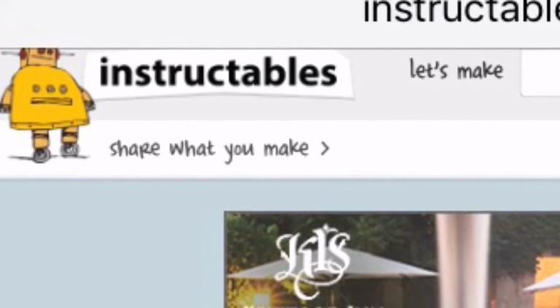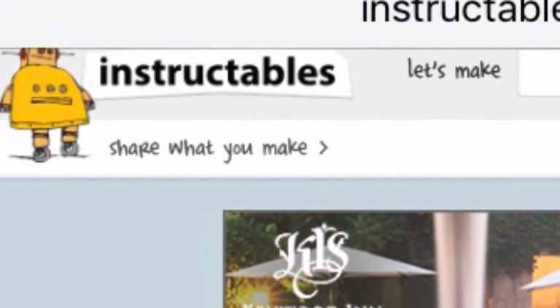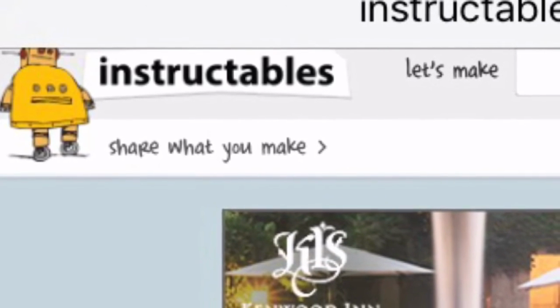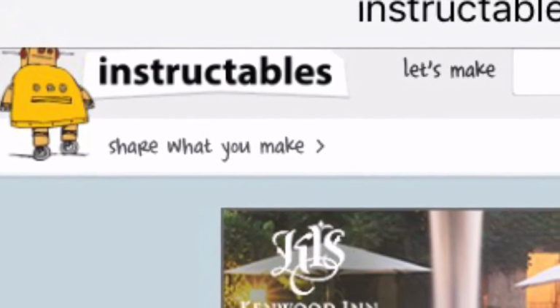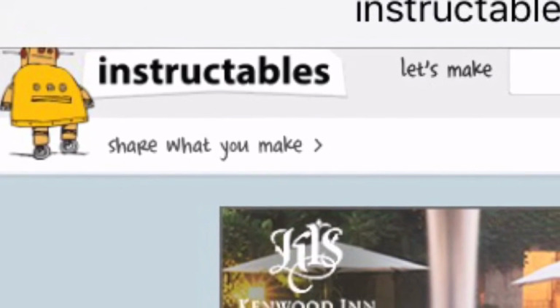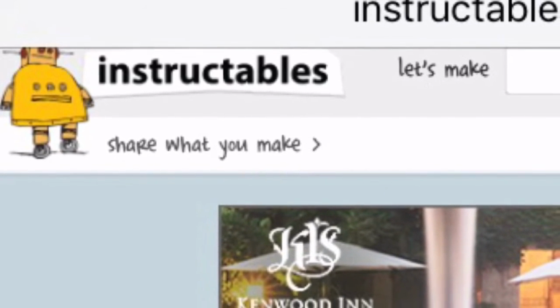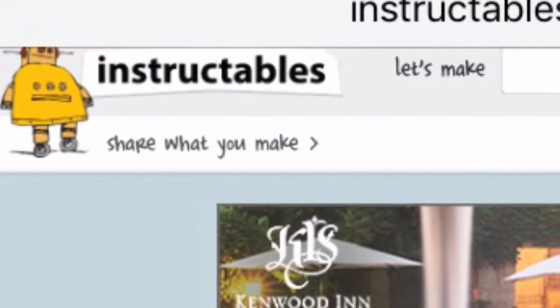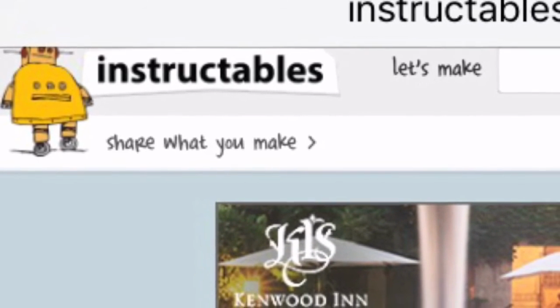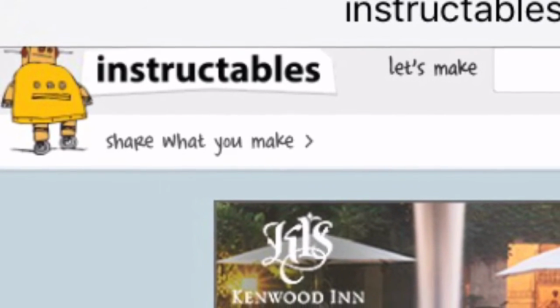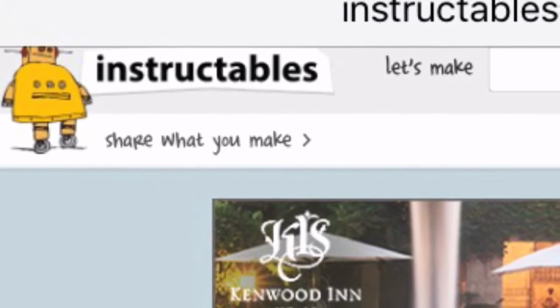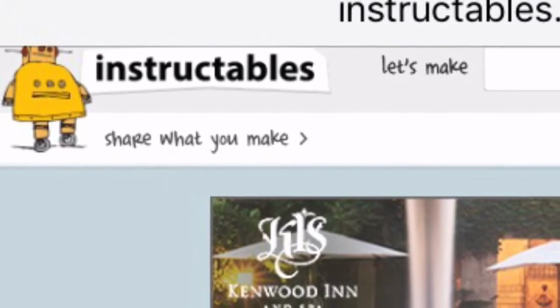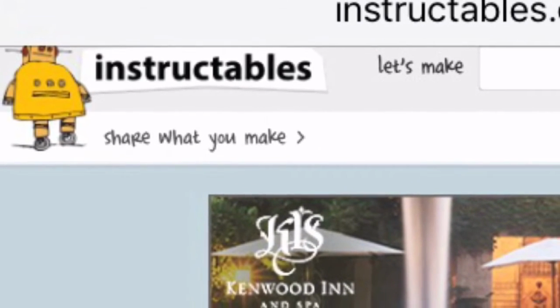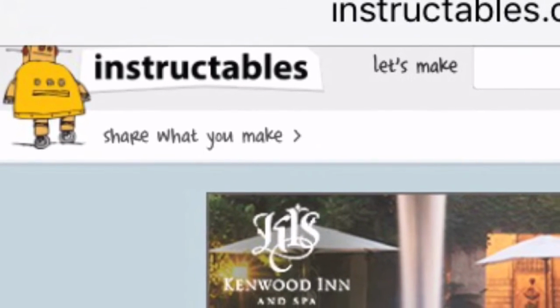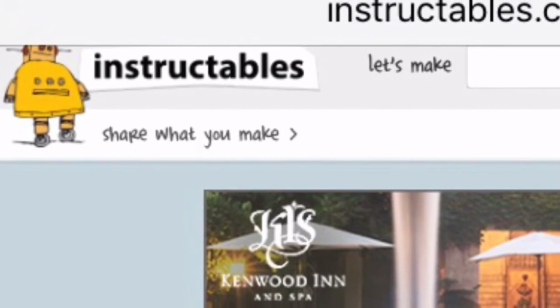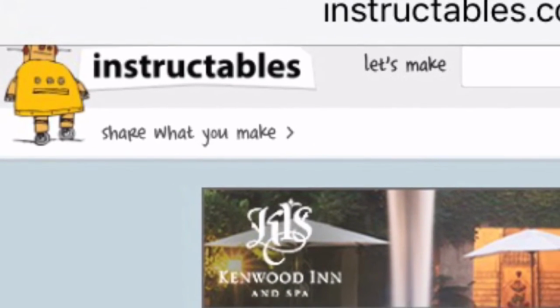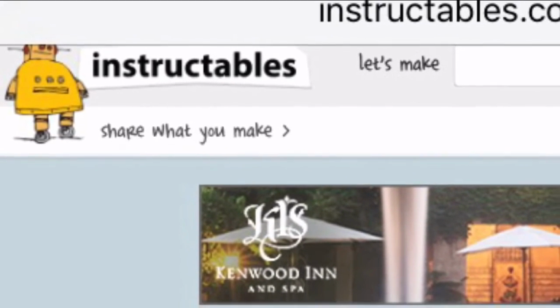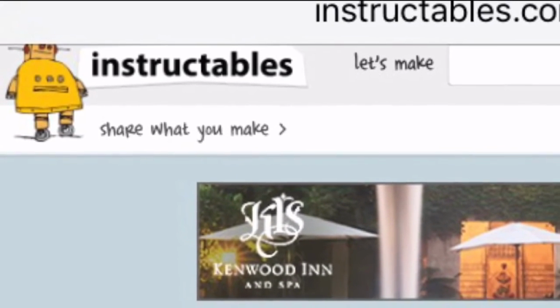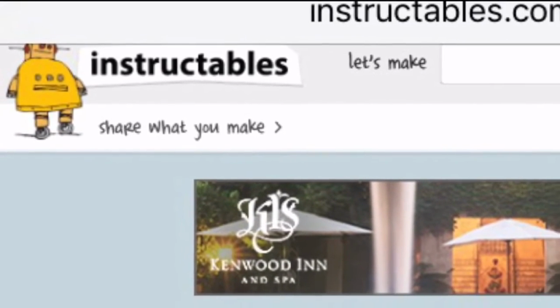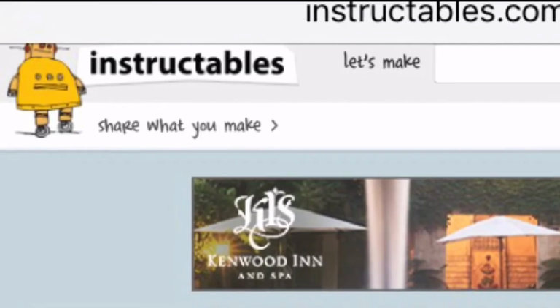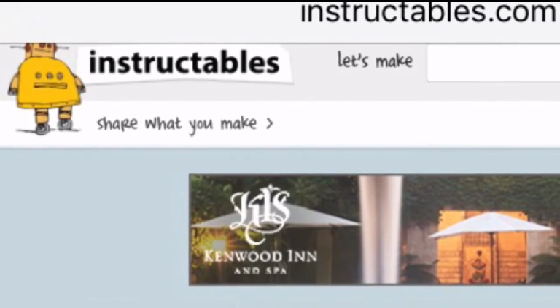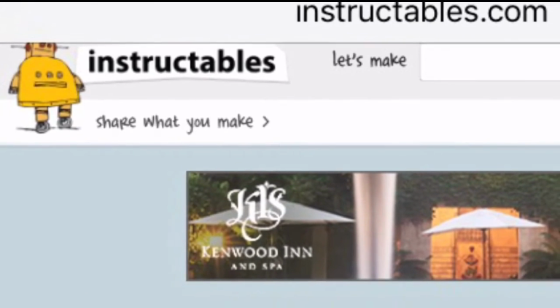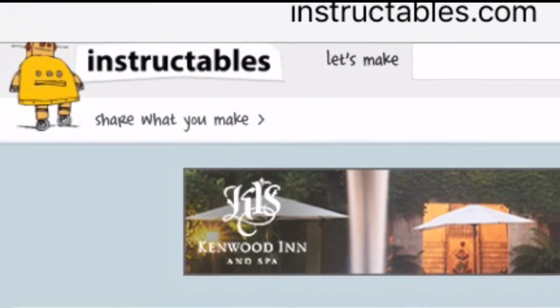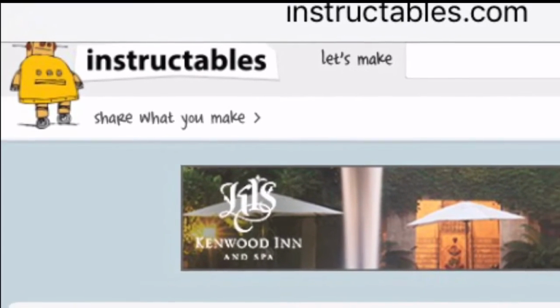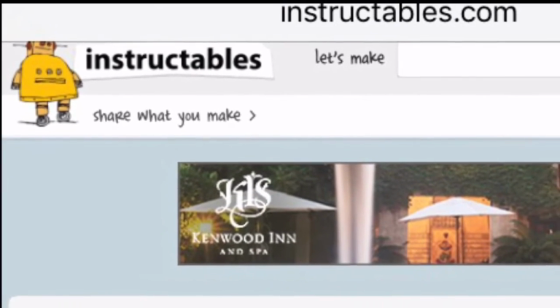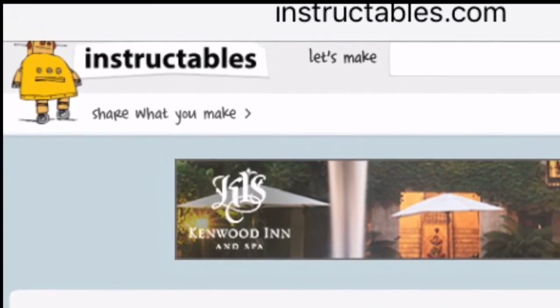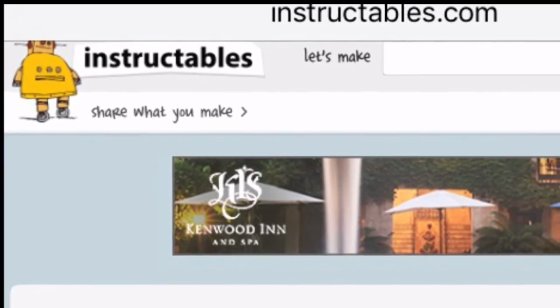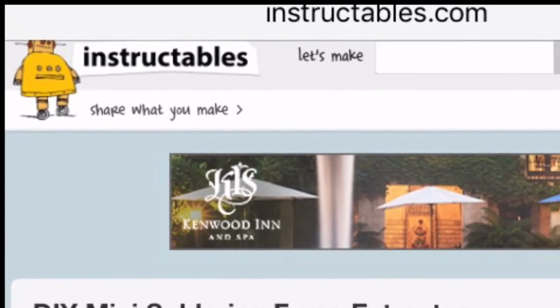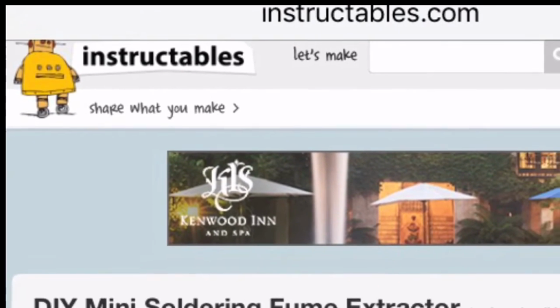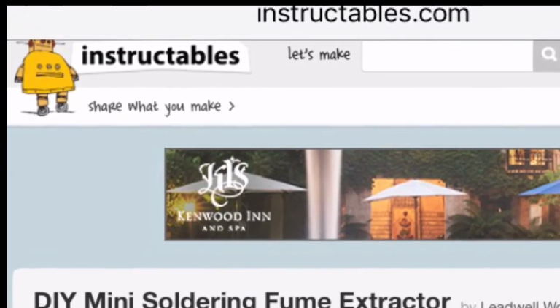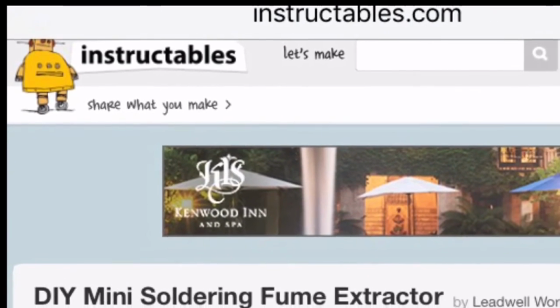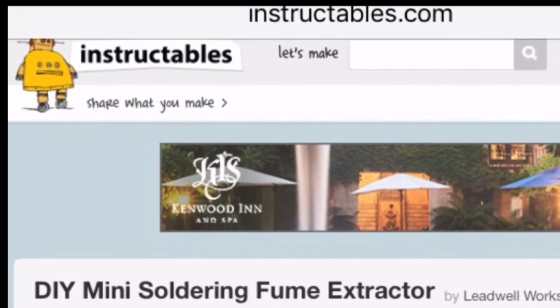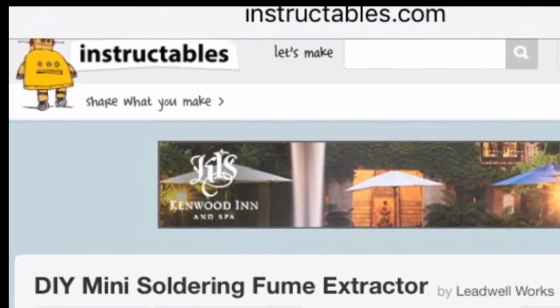So if you want to build your own fume extractor, head over to the Instructable website and let me know how it goes.